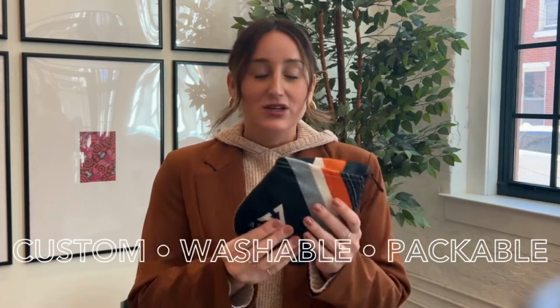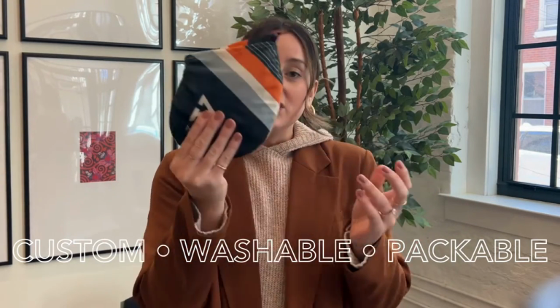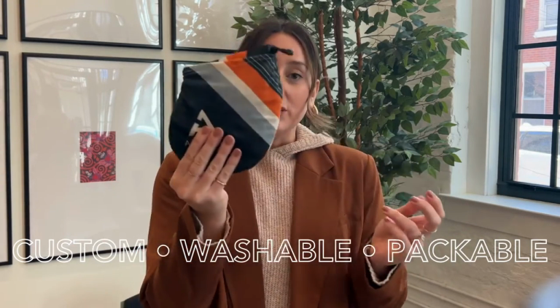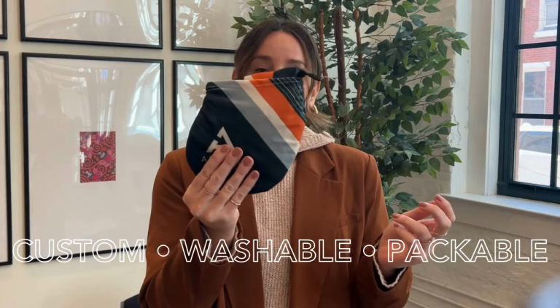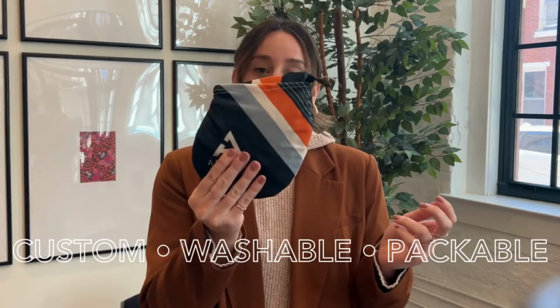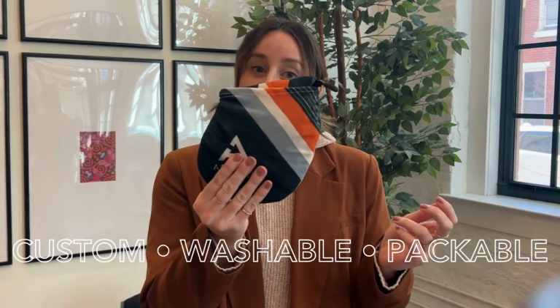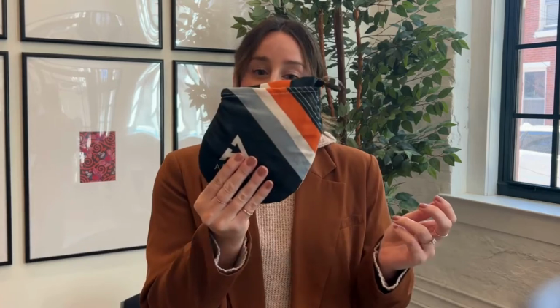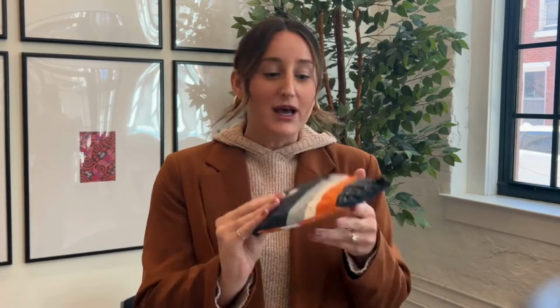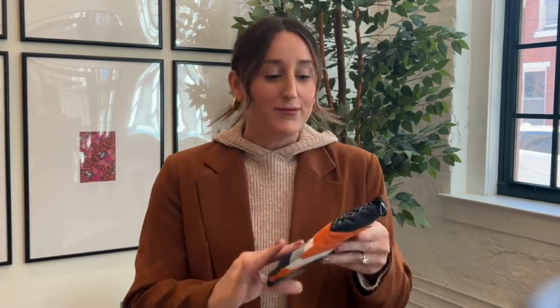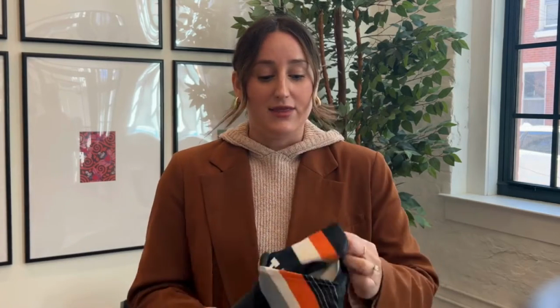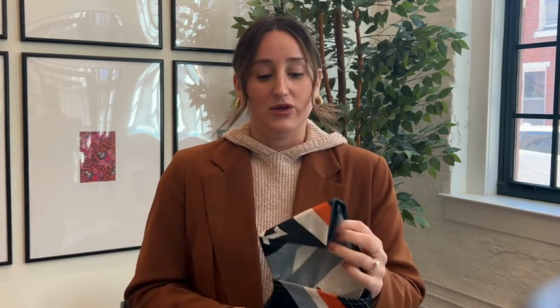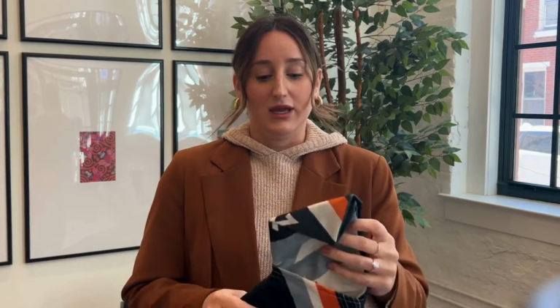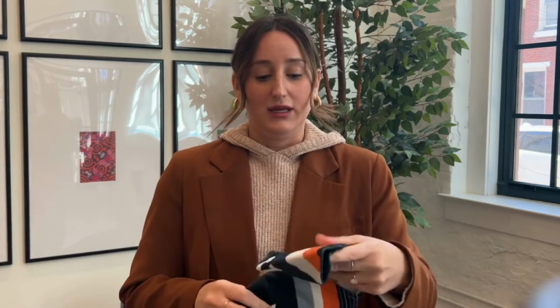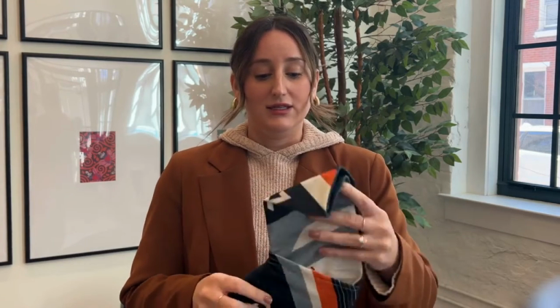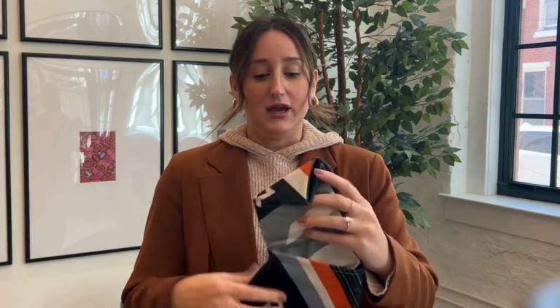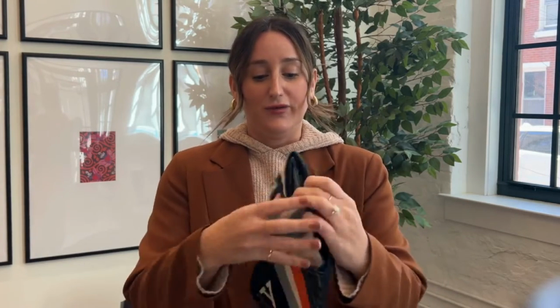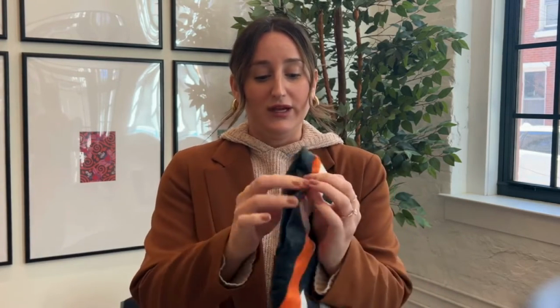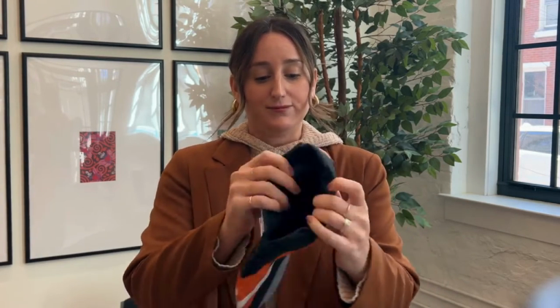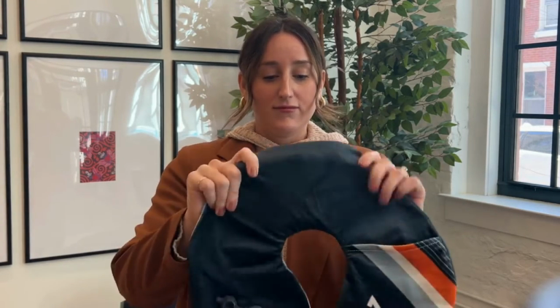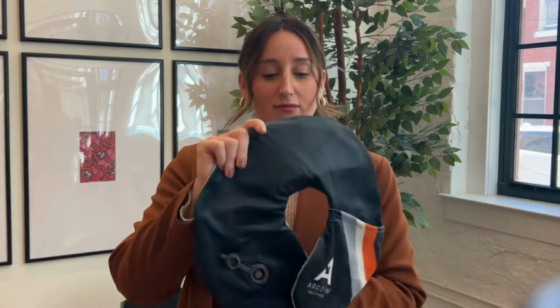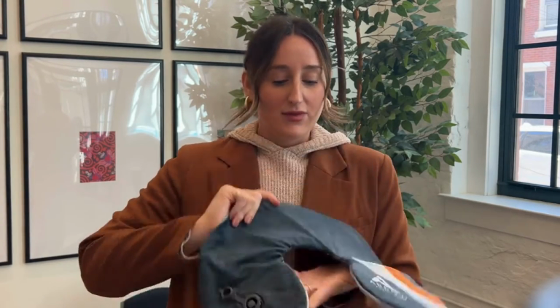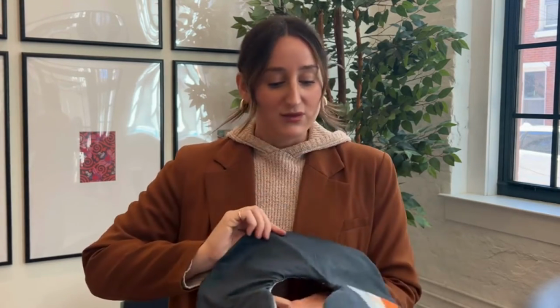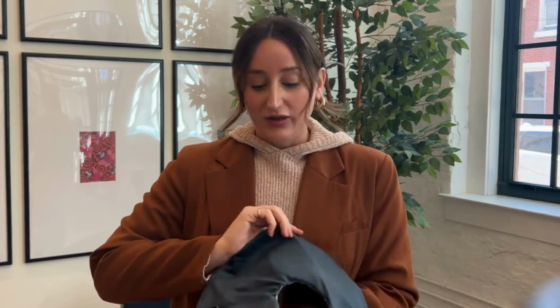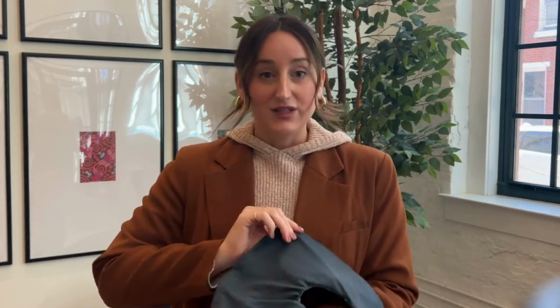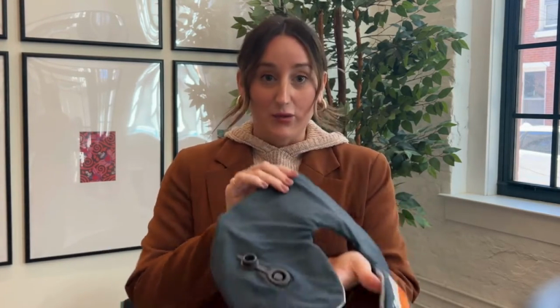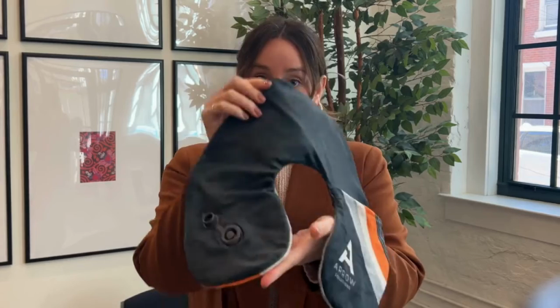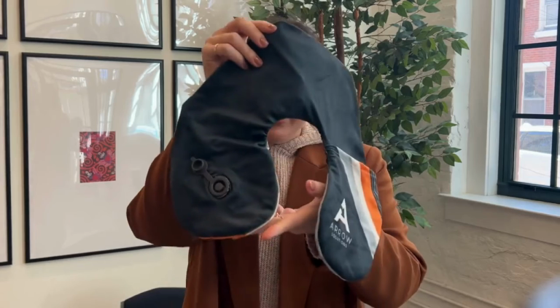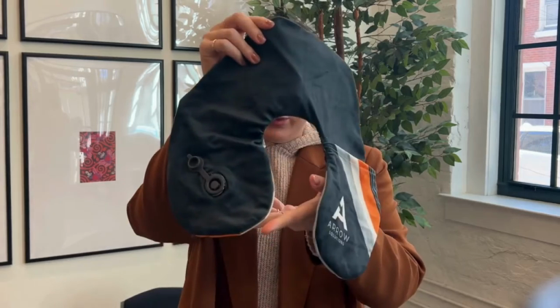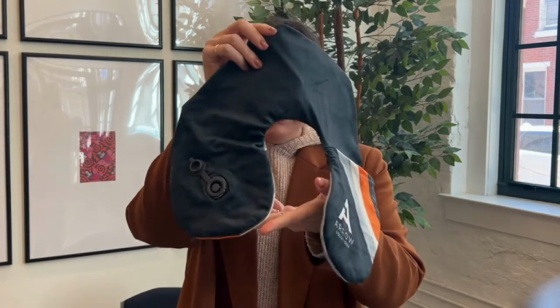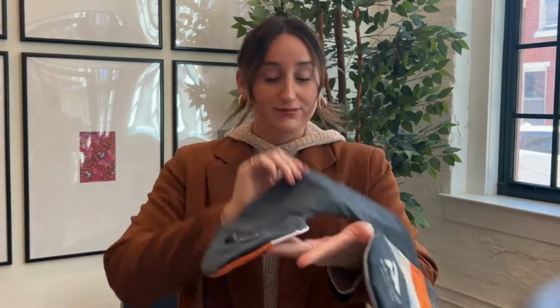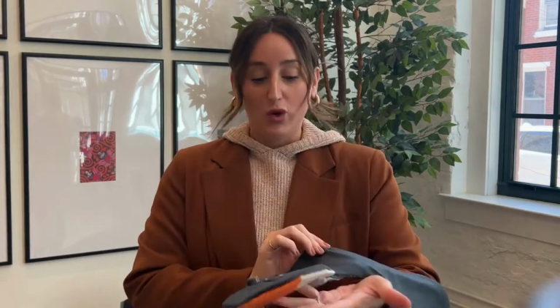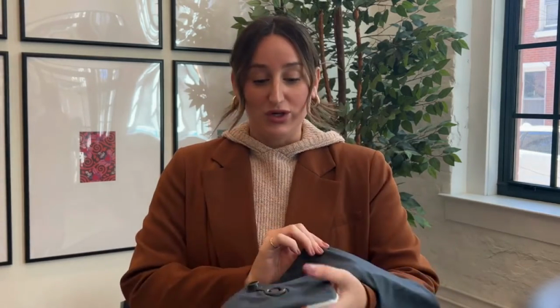This is what it looks like when it's folded up, and then you can easily unfold it — and this is what it looks like when it's unfolded. Gorgeous.